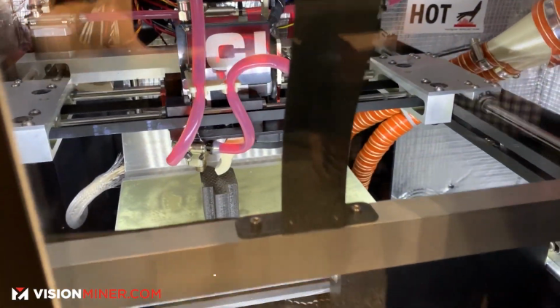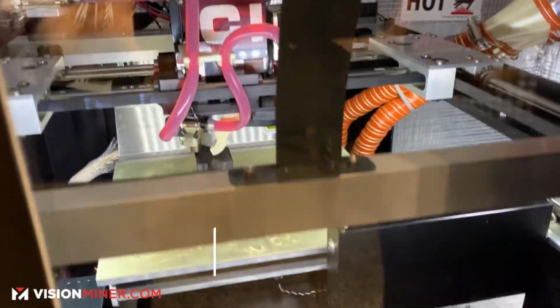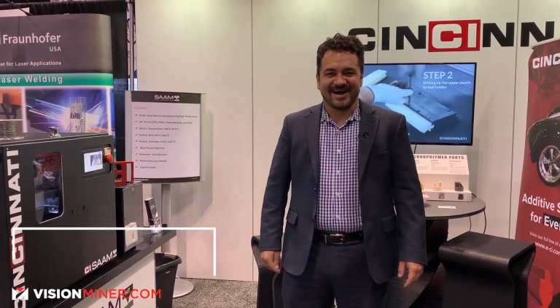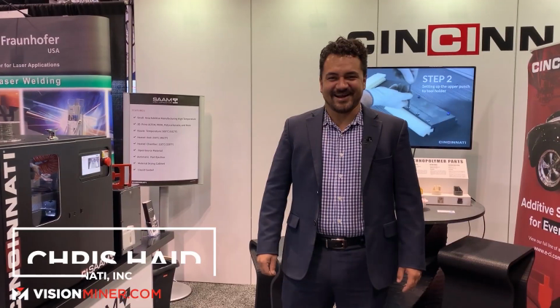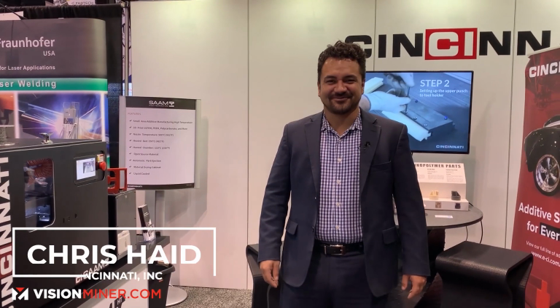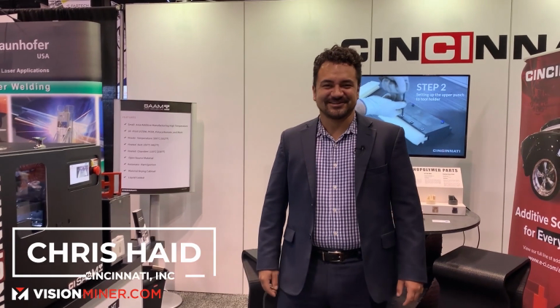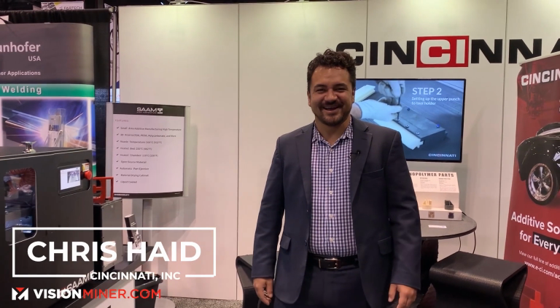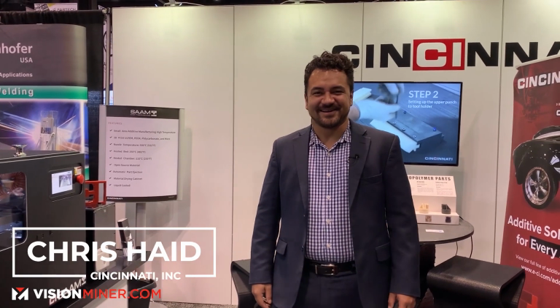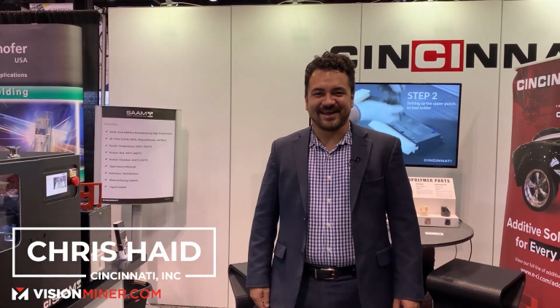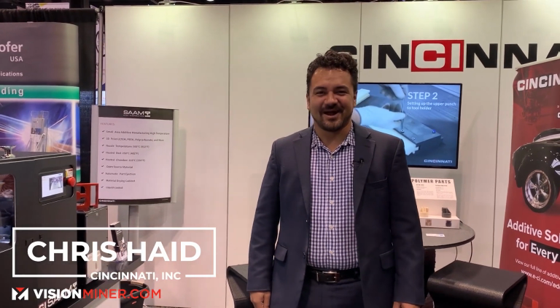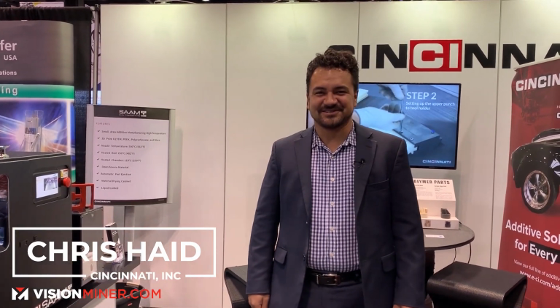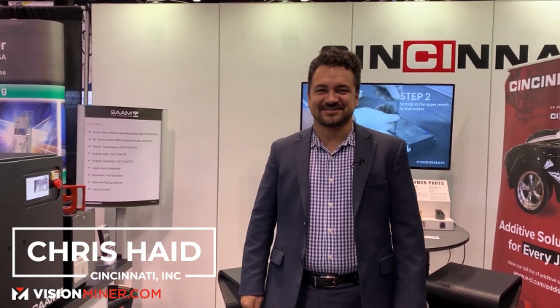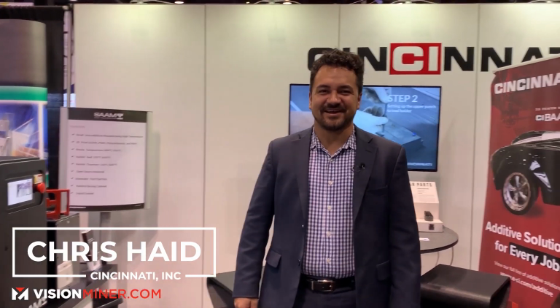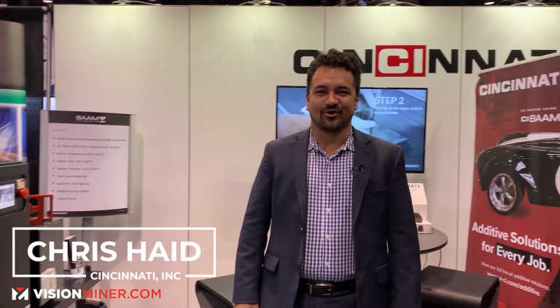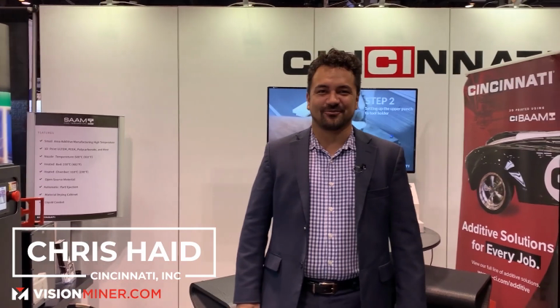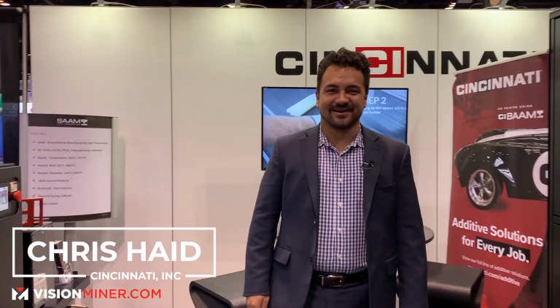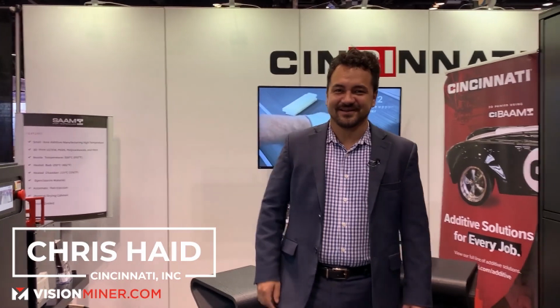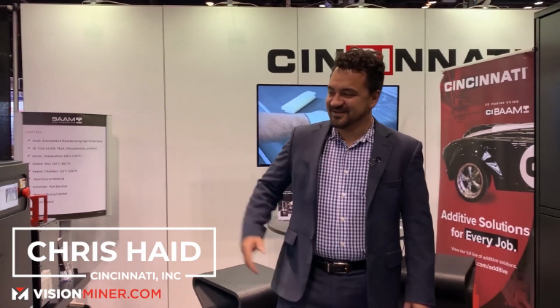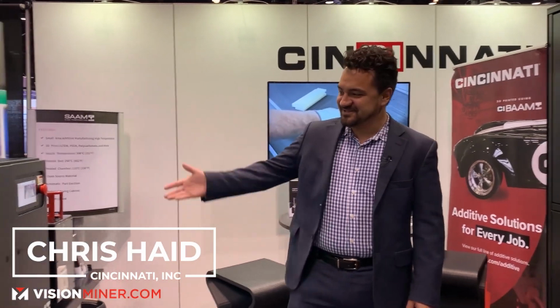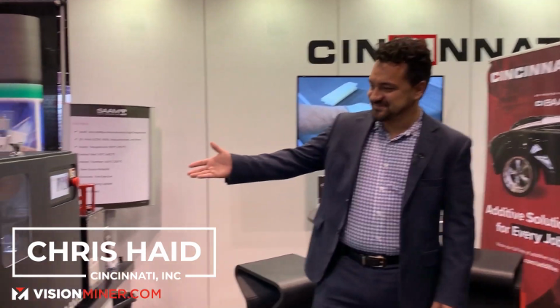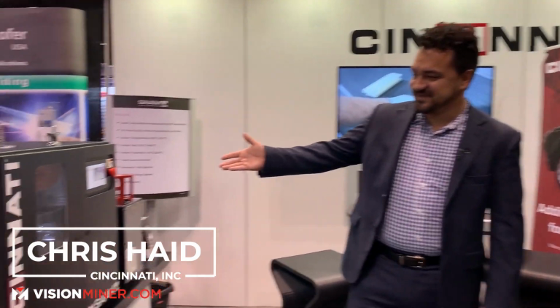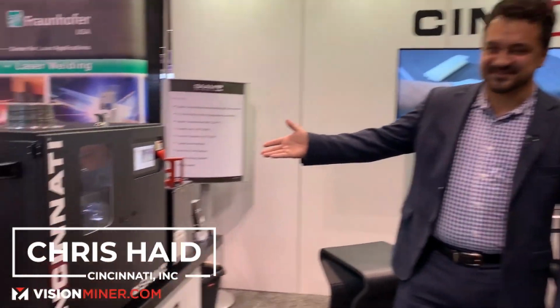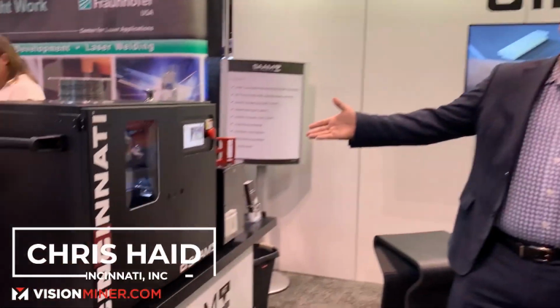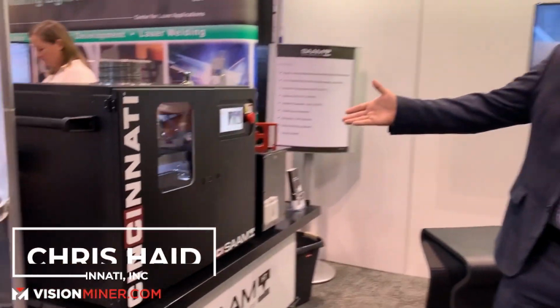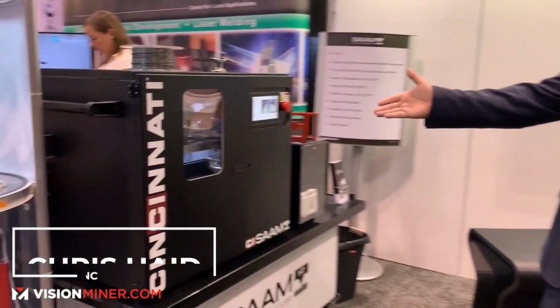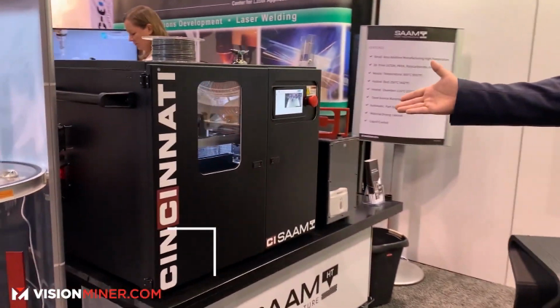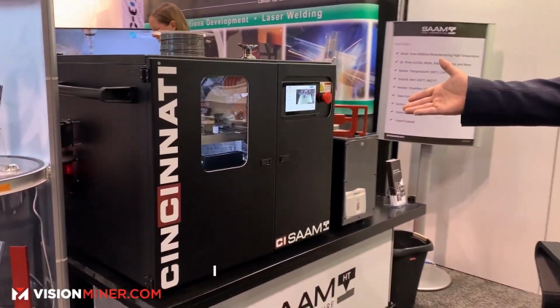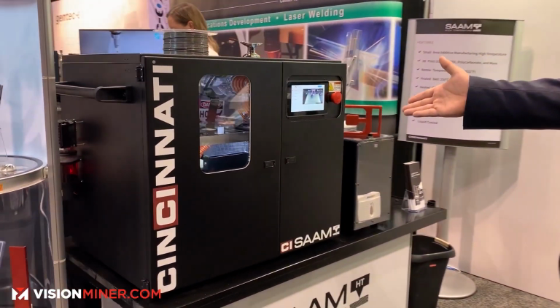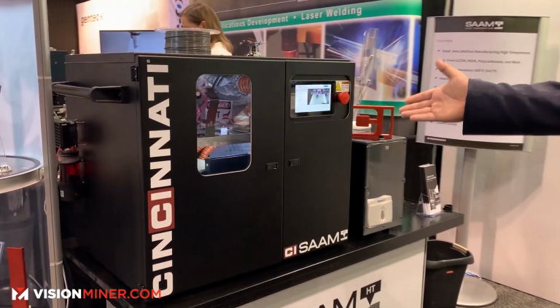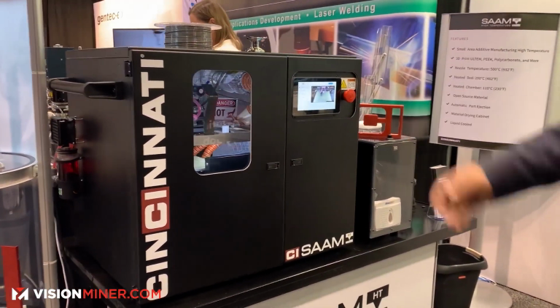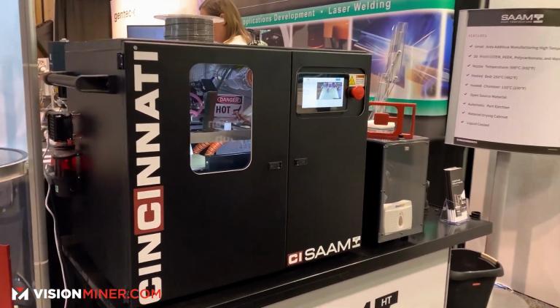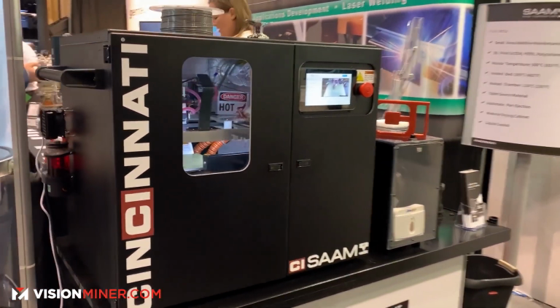Hi, I'm Chris Haid and I'm with Cincinnati Incorporated. This is the SAMHT high-temperature 3D printer.